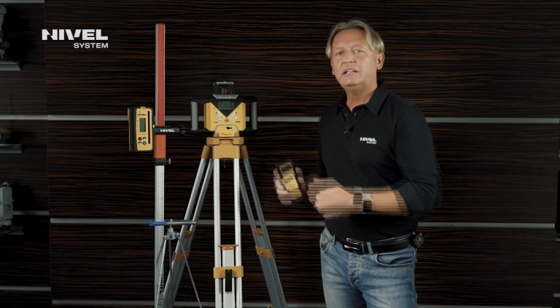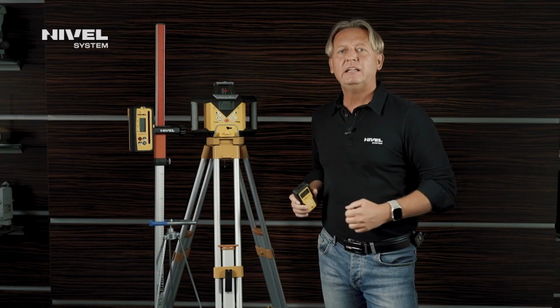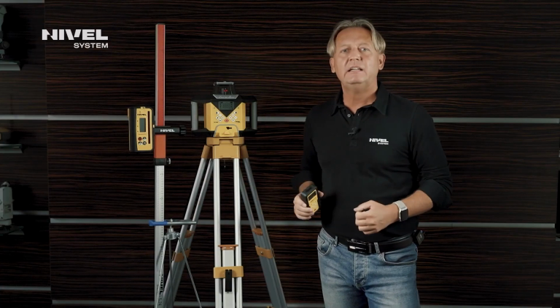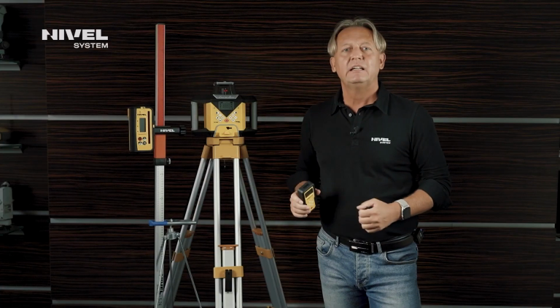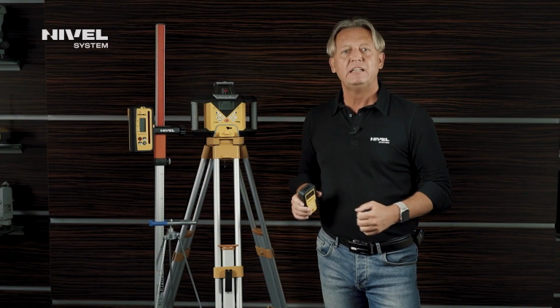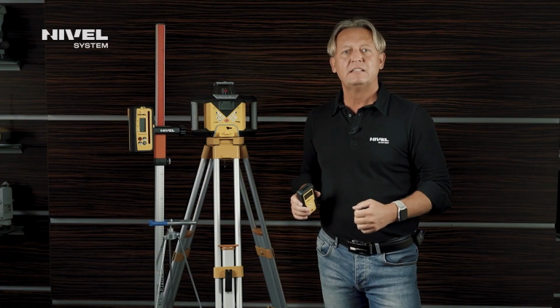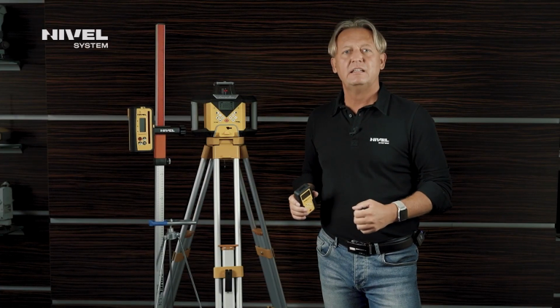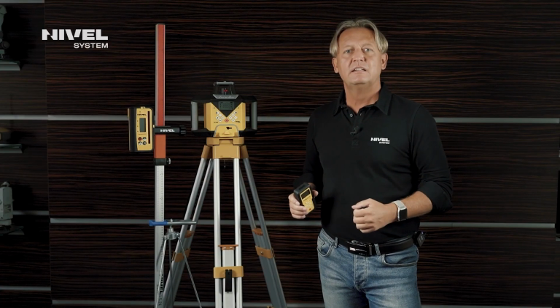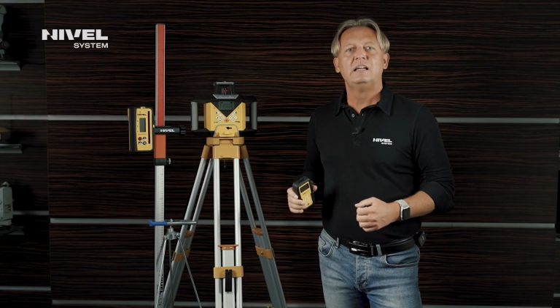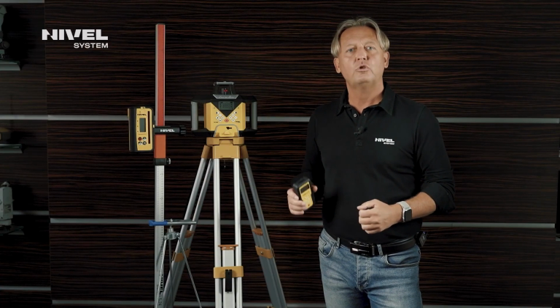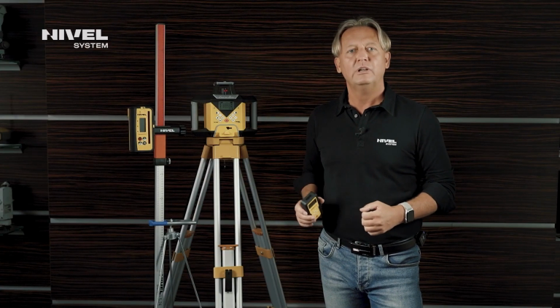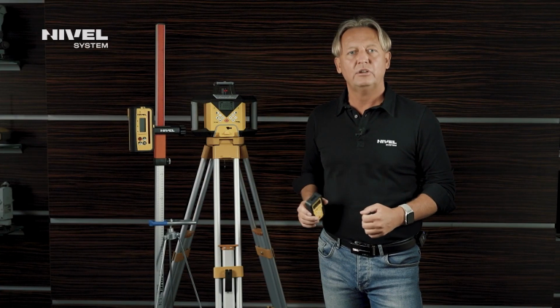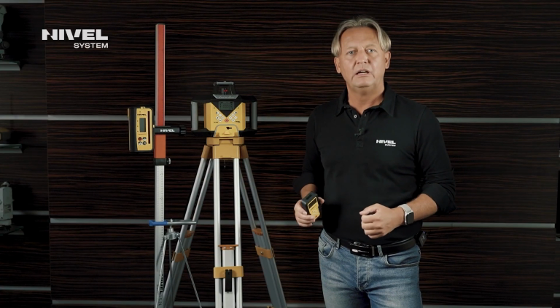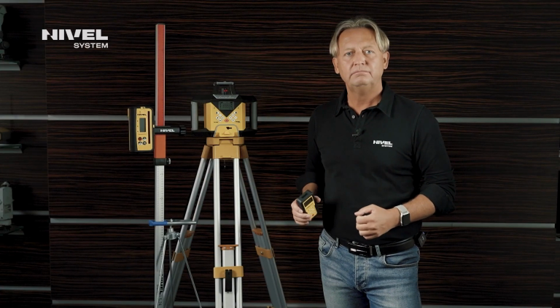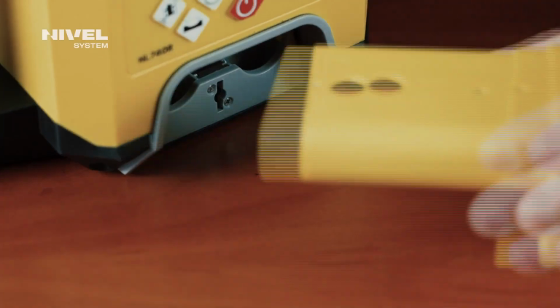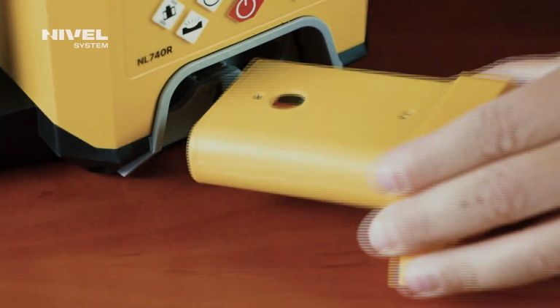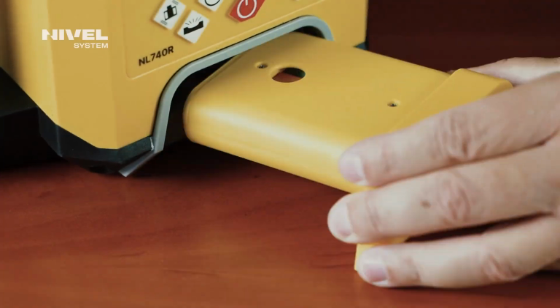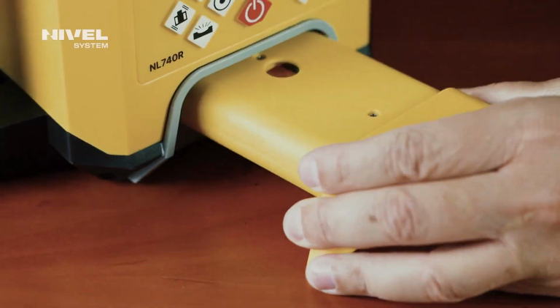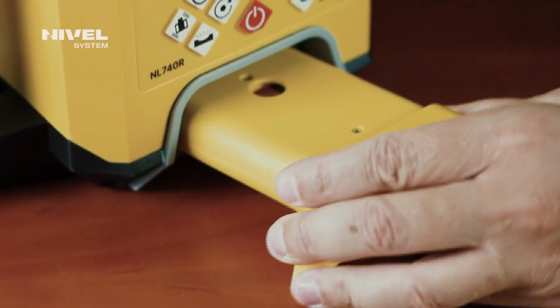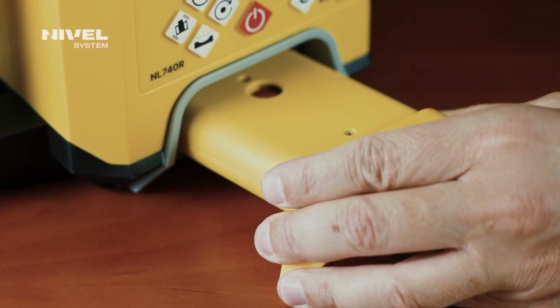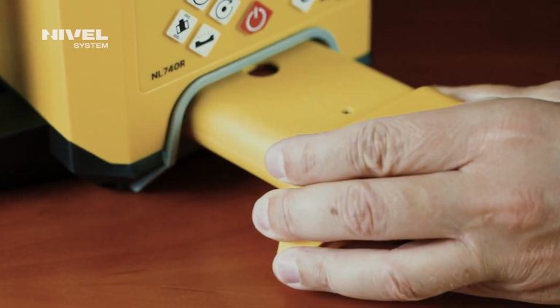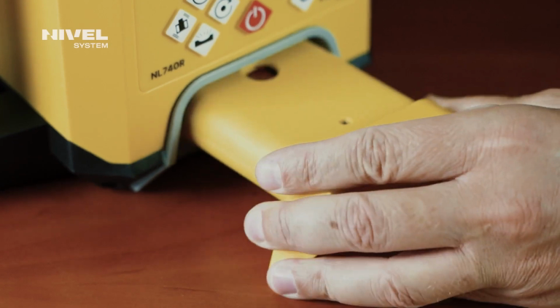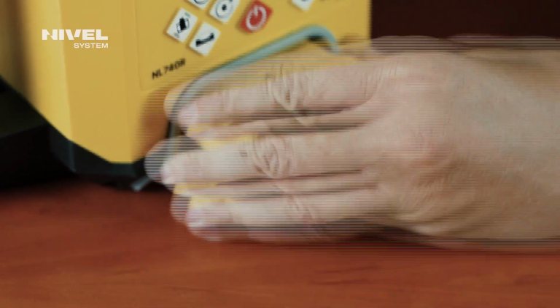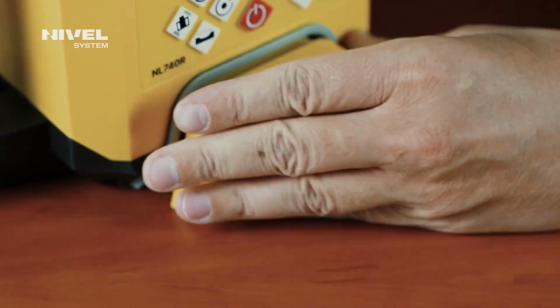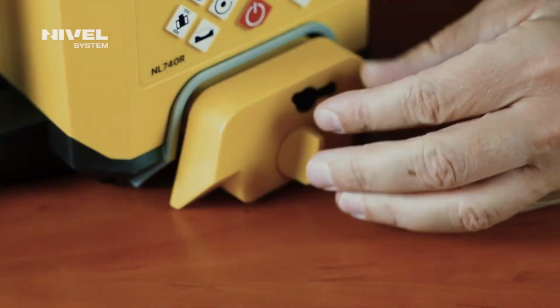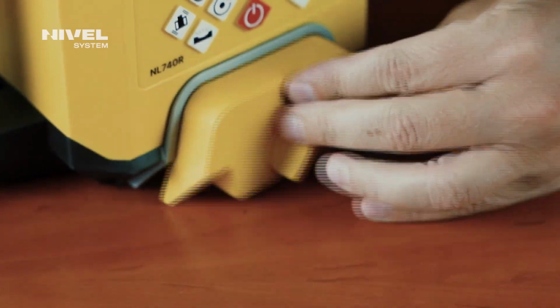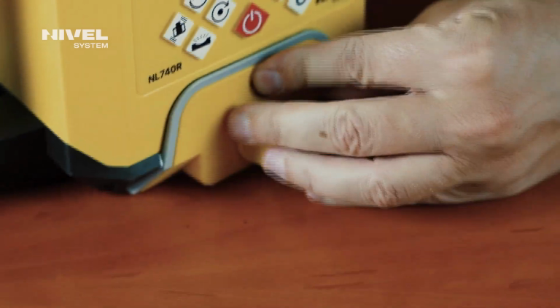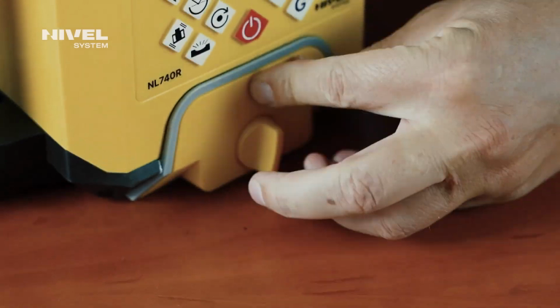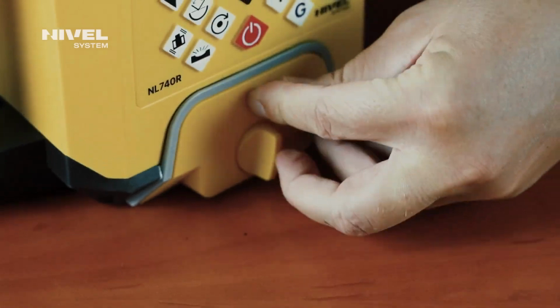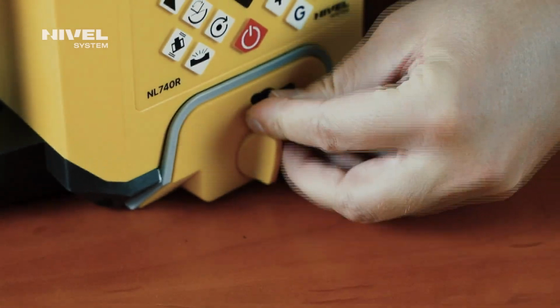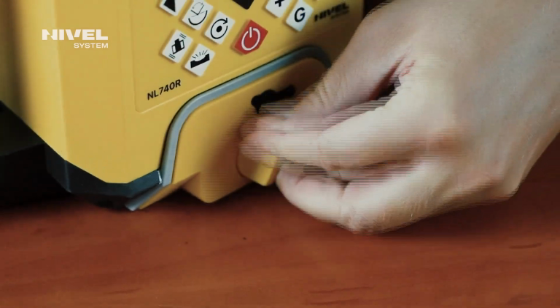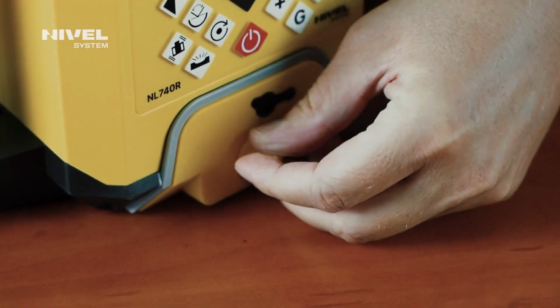The device is powered by a battery — a lithium-ion system with a capacity of 5000 milliampere-hours.